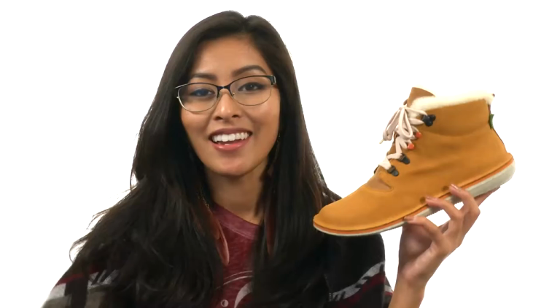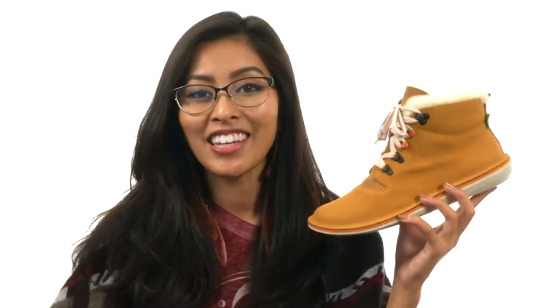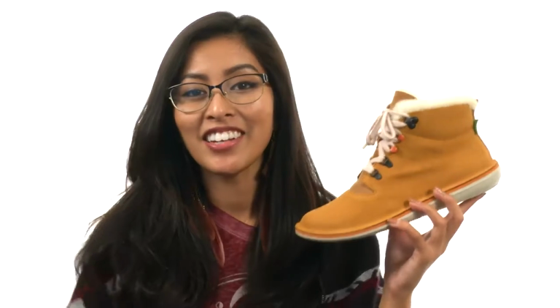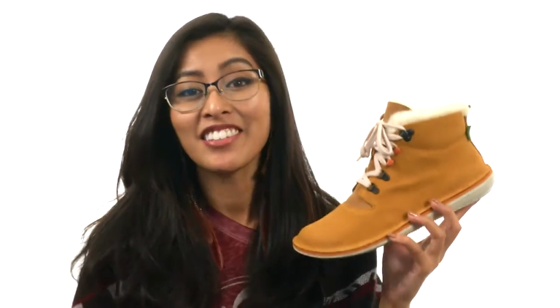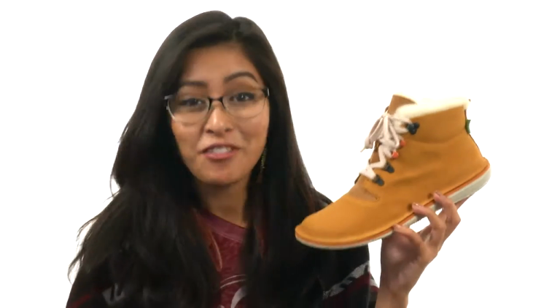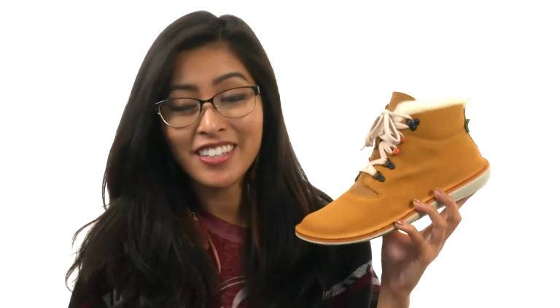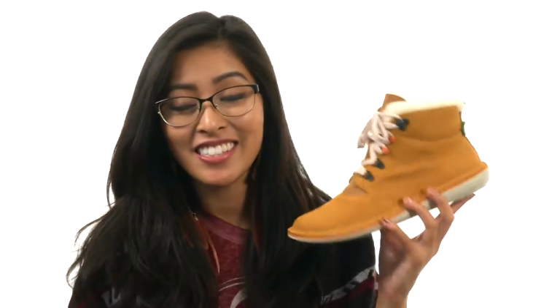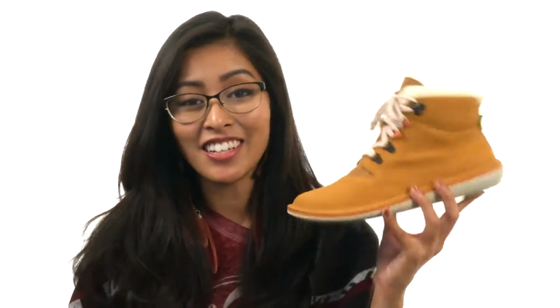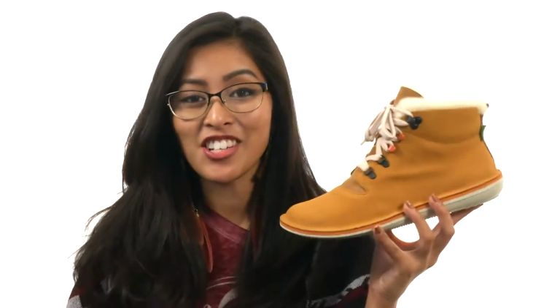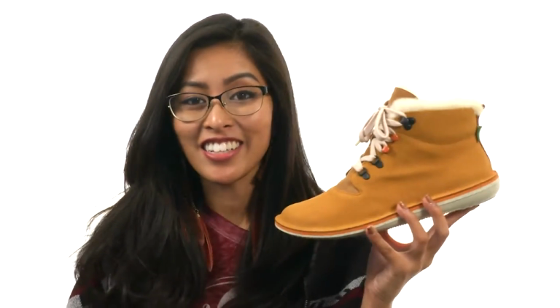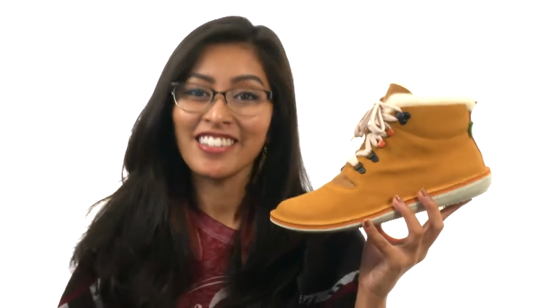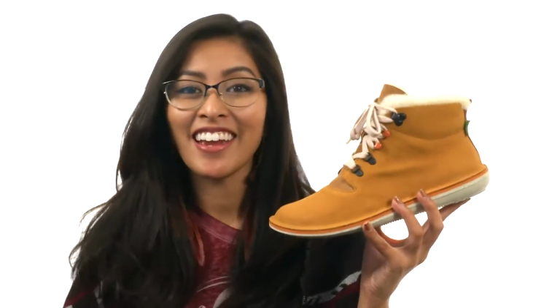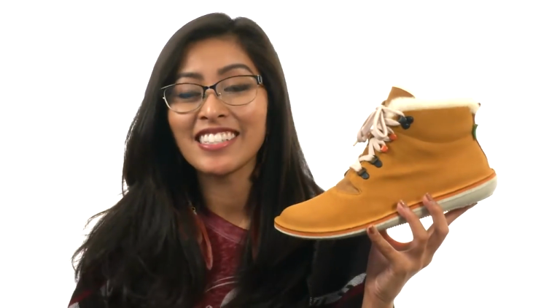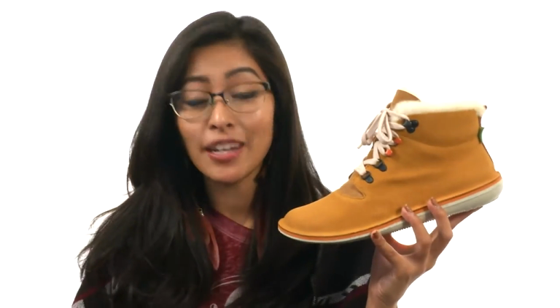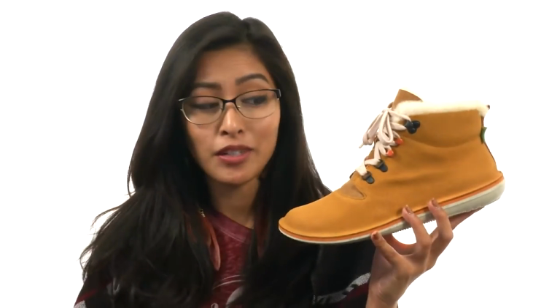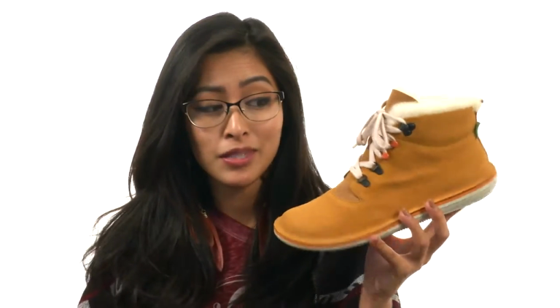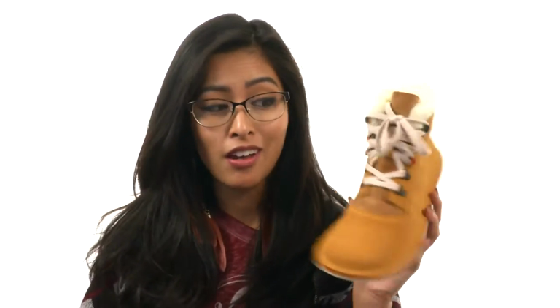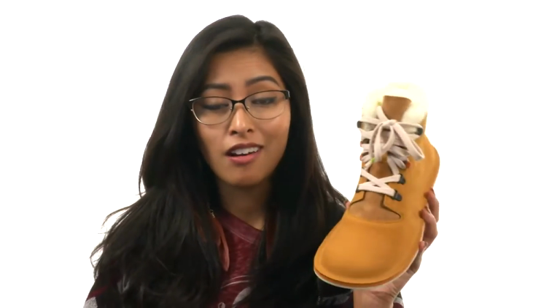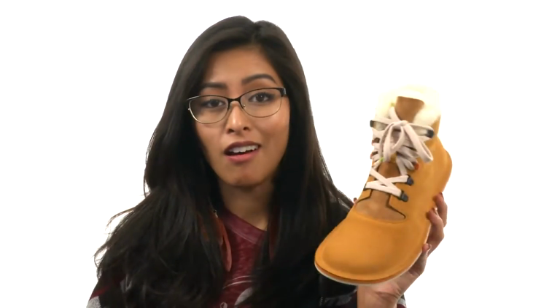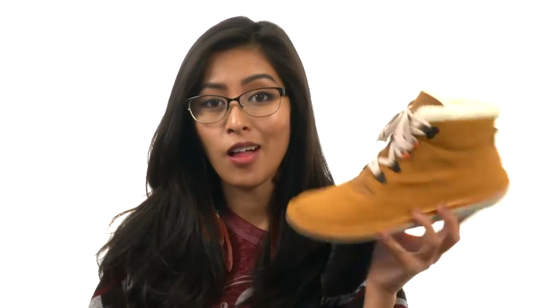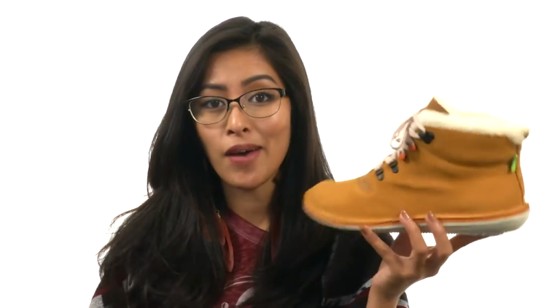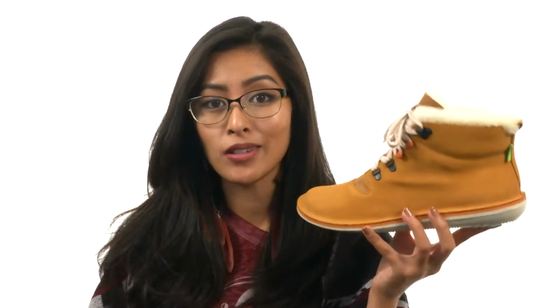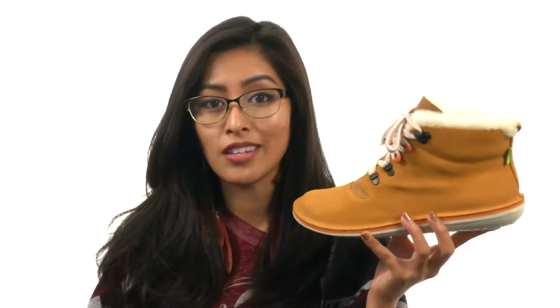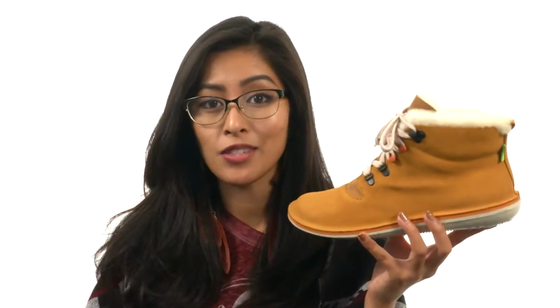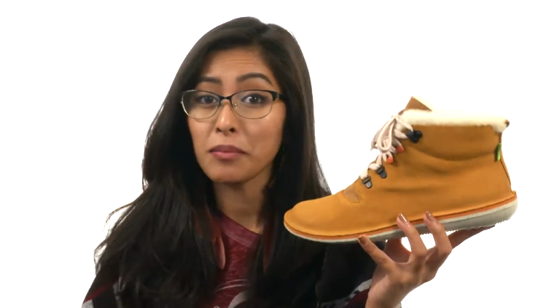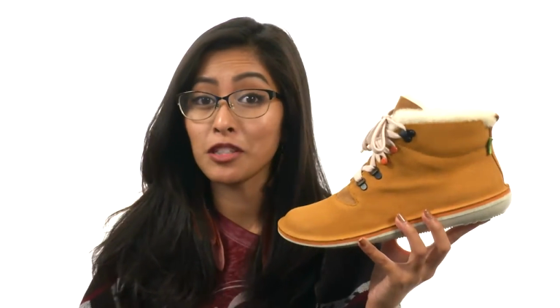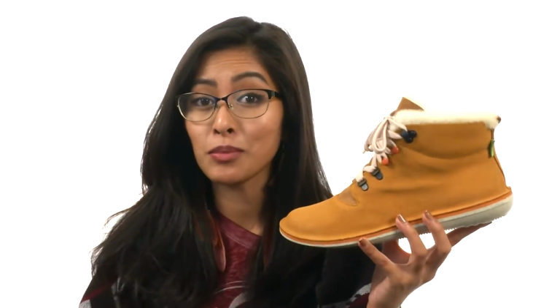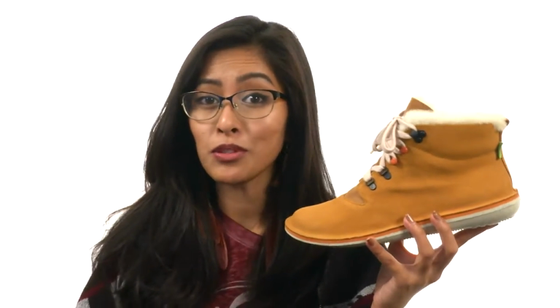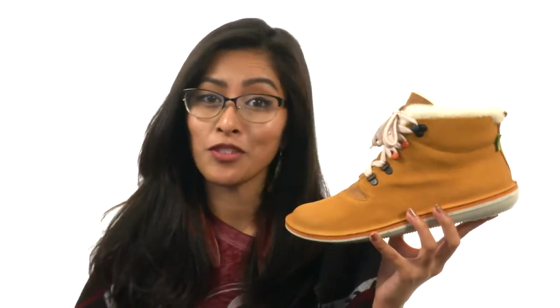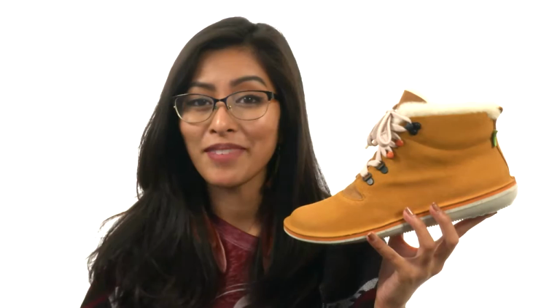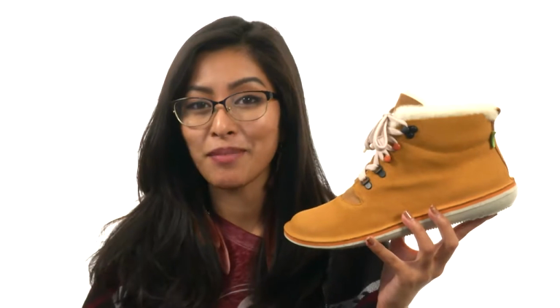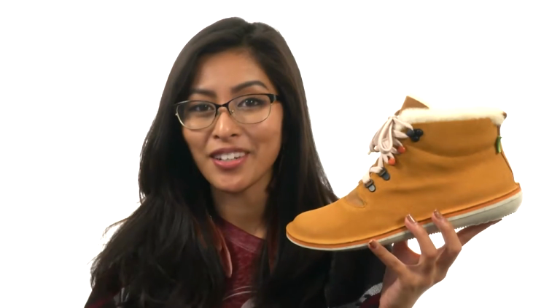Hey there, internet friends. It's Sunshine here, and today we're going to be talking all about this fabulous boot from Camper.